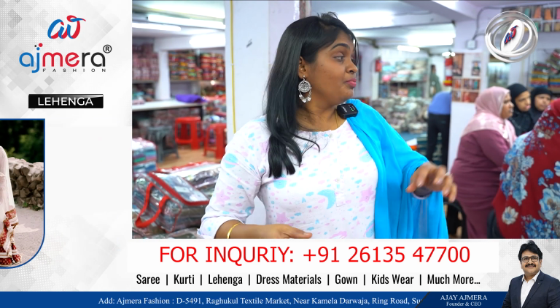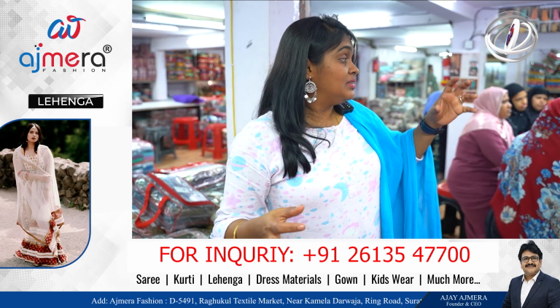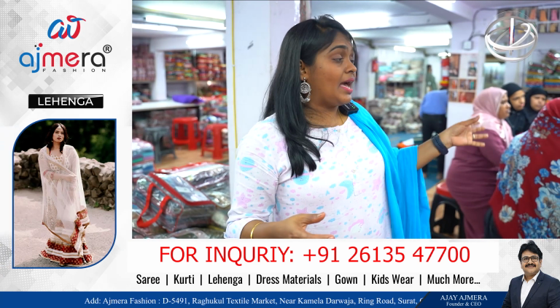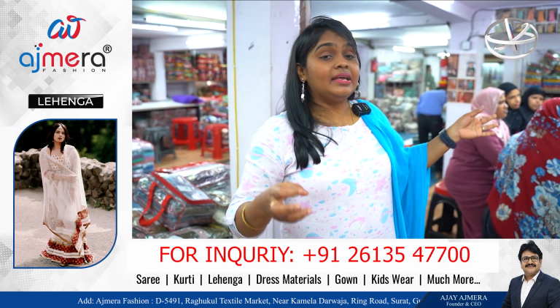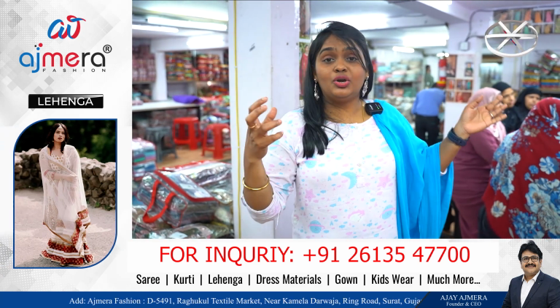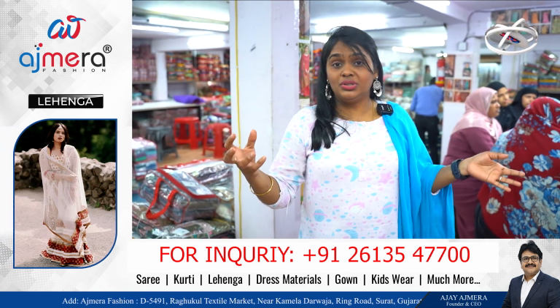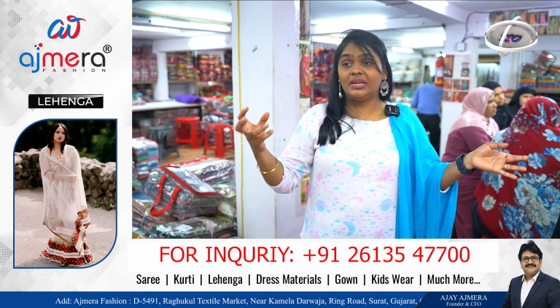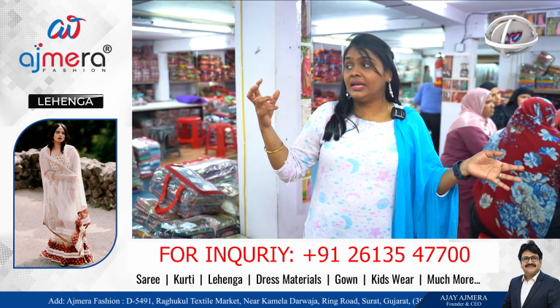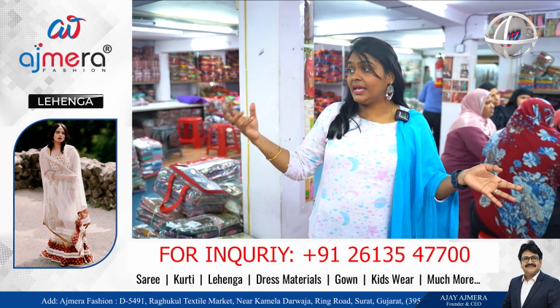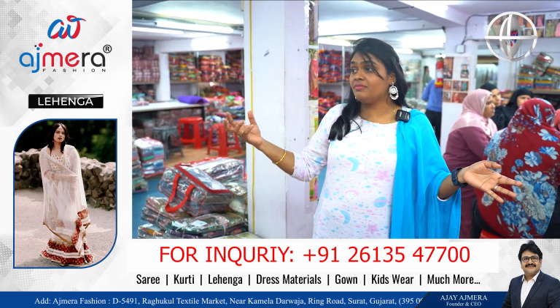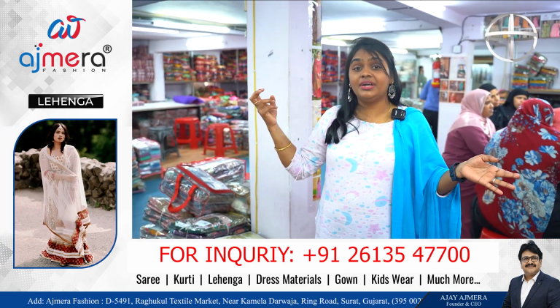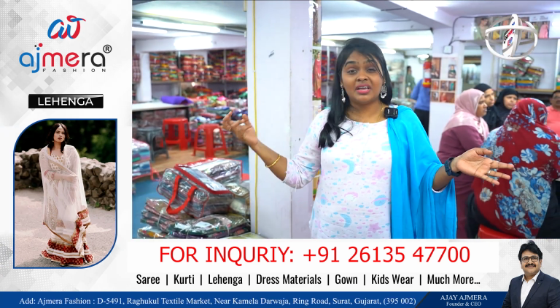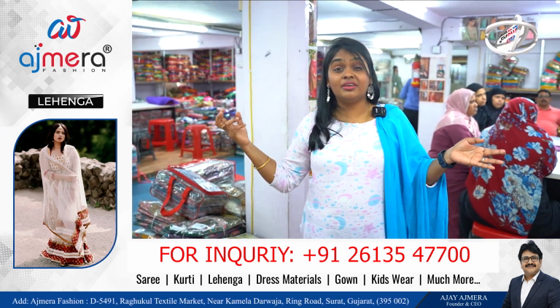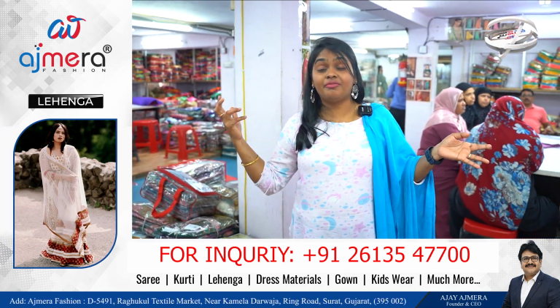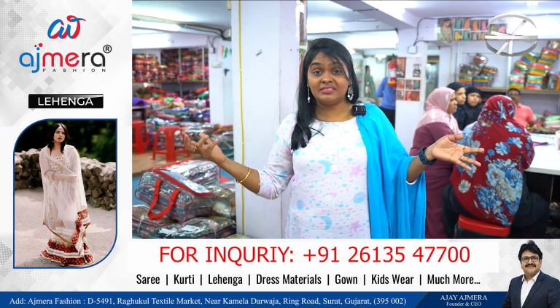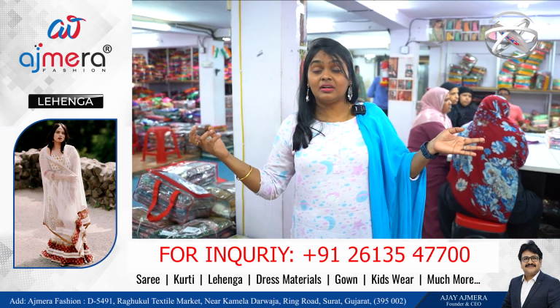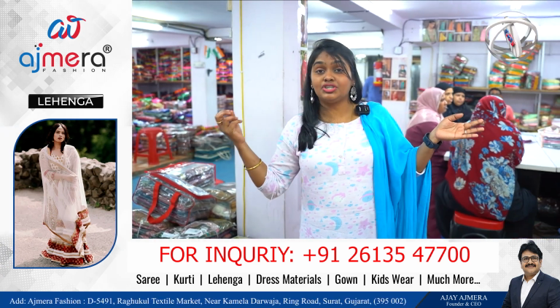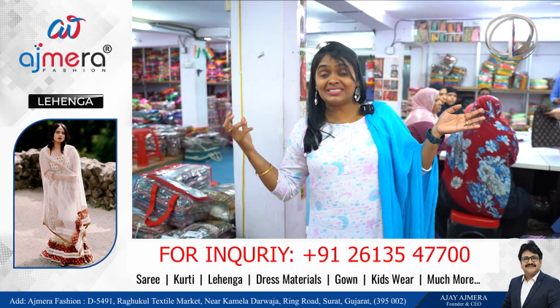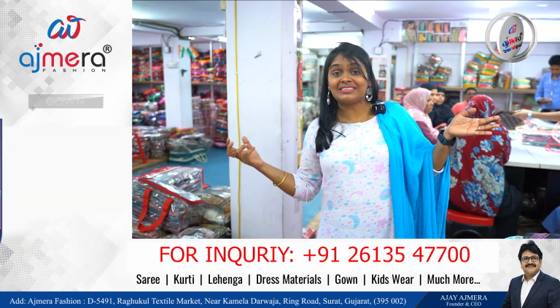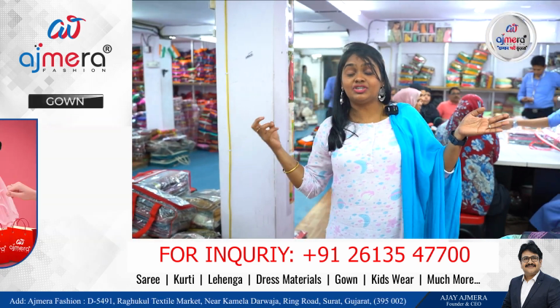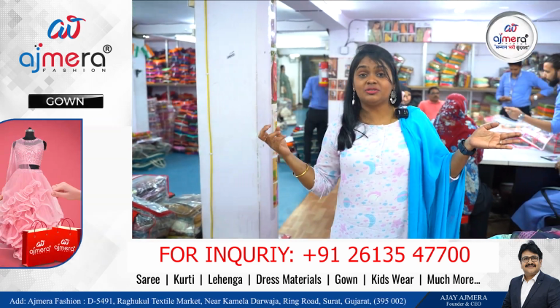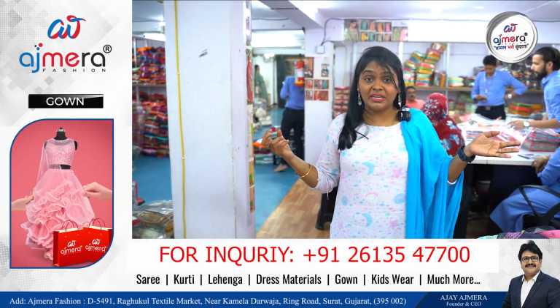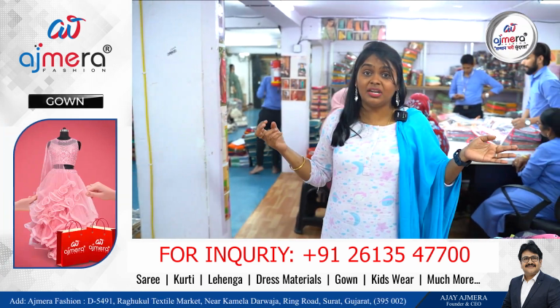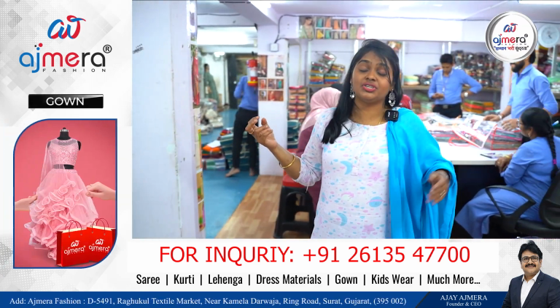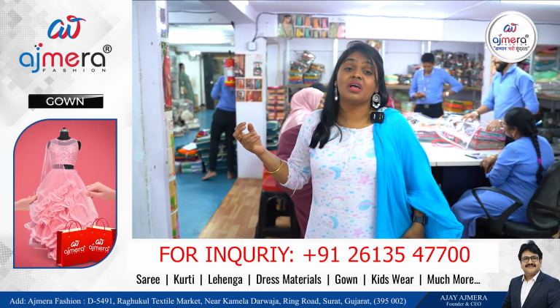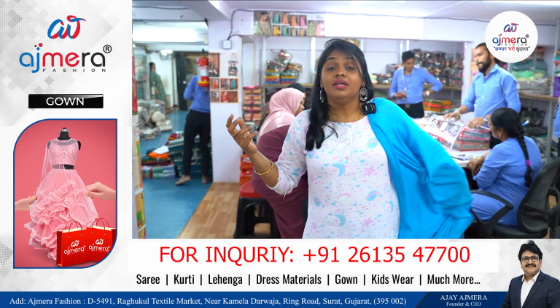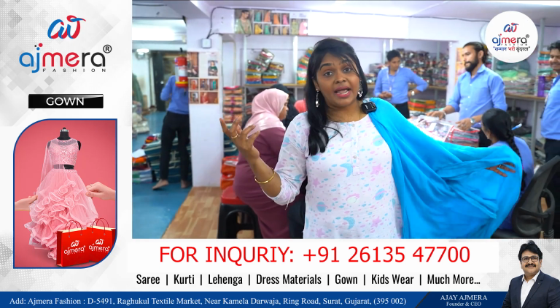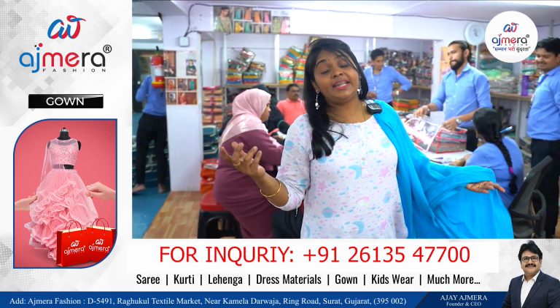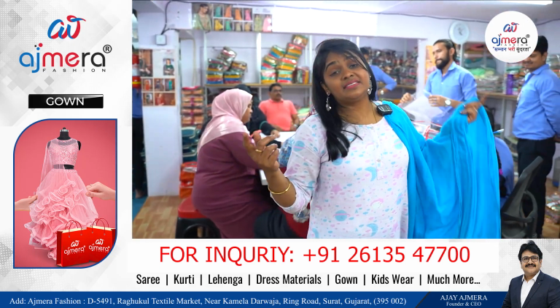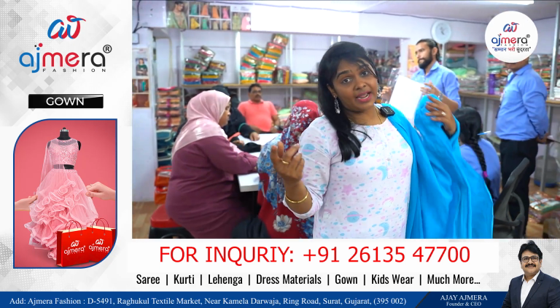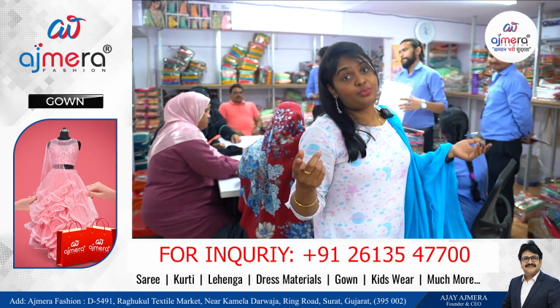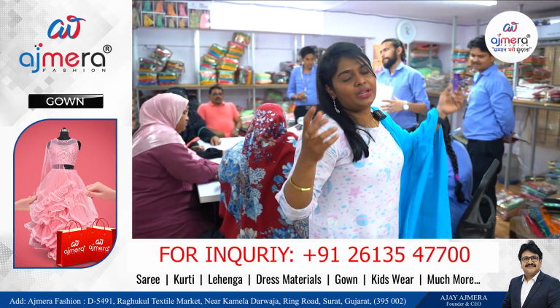Available collections: saree, kurti, daily wear, designer, fancy collections, kids collections, men collections, nighties, nightwear.